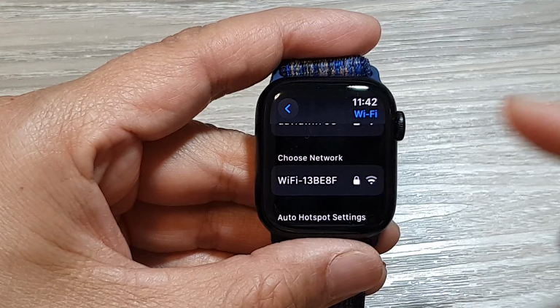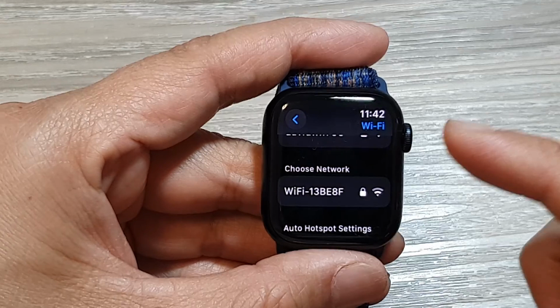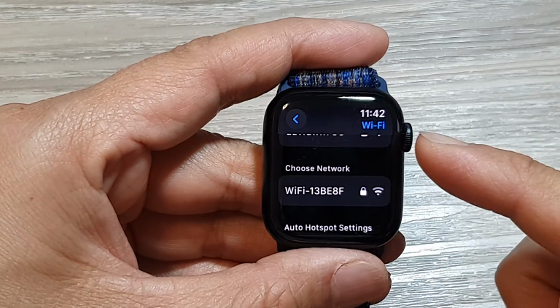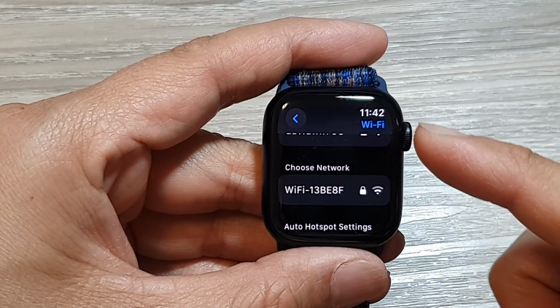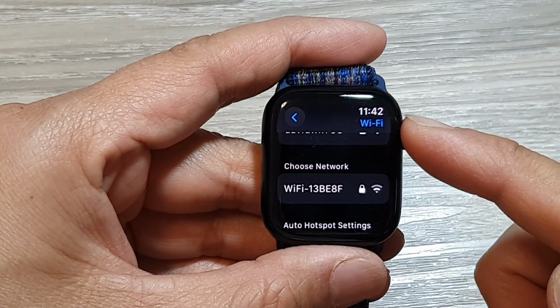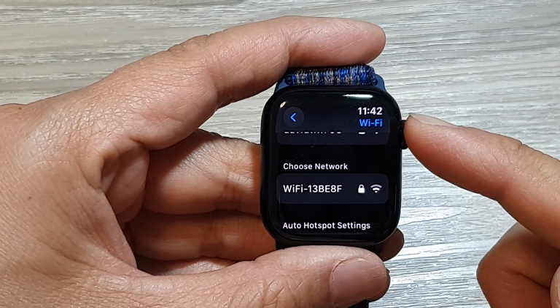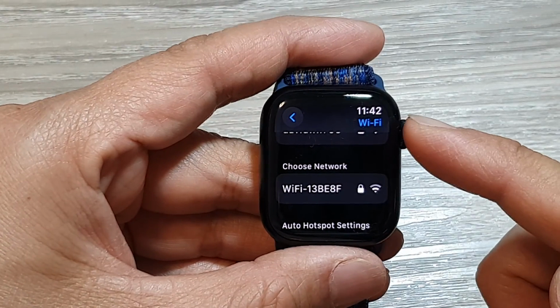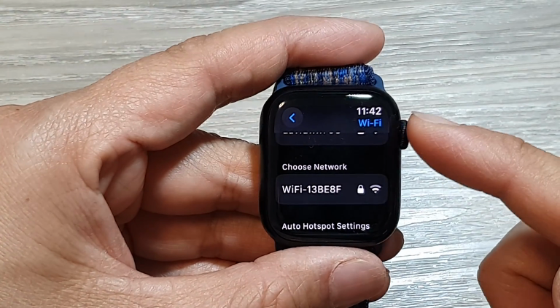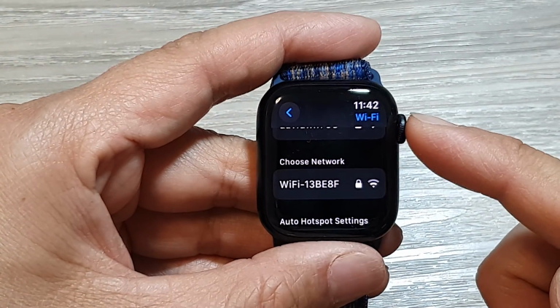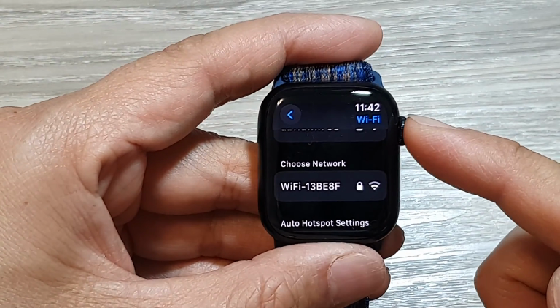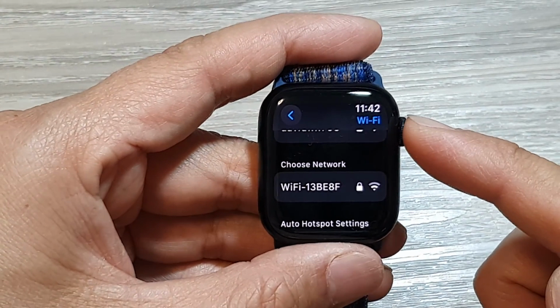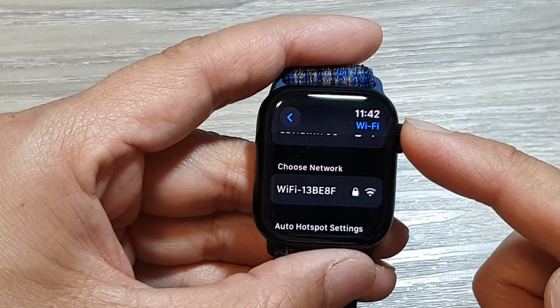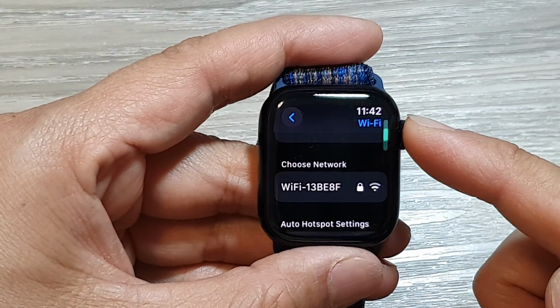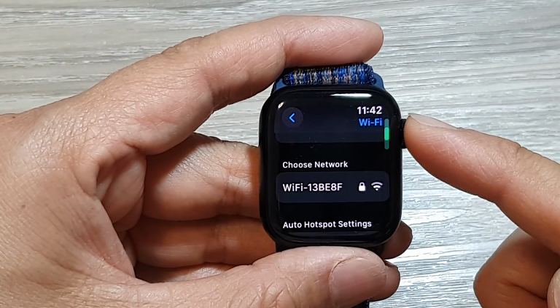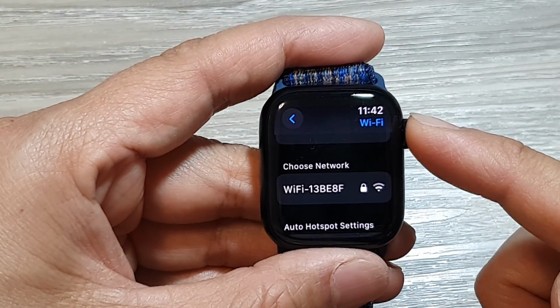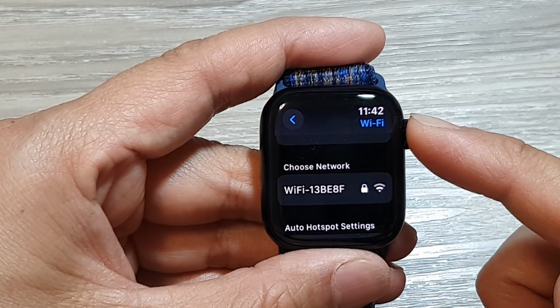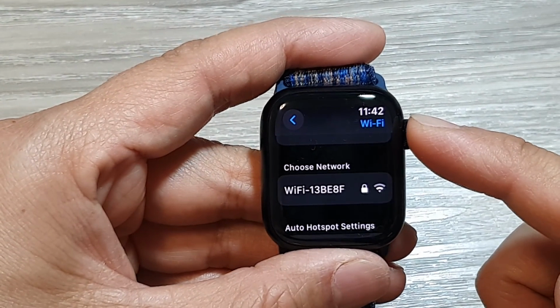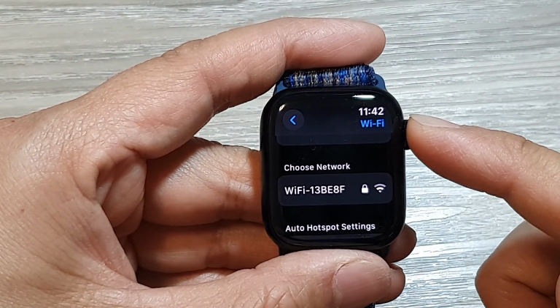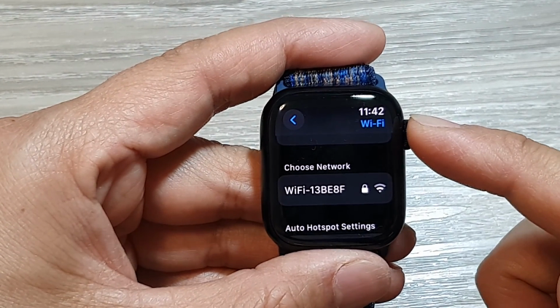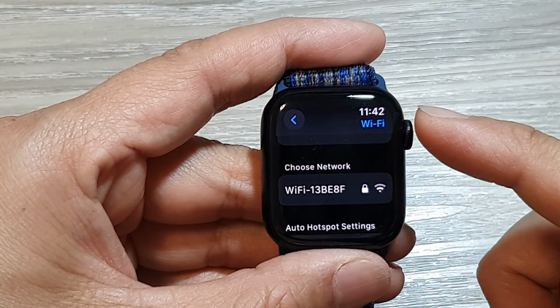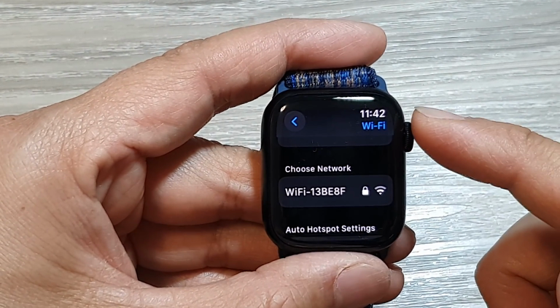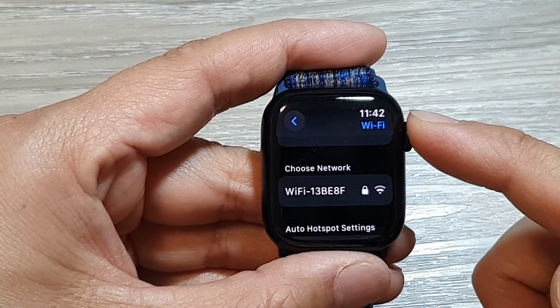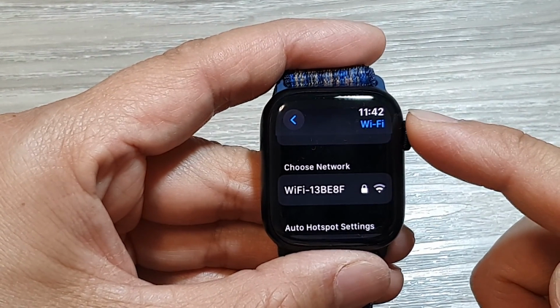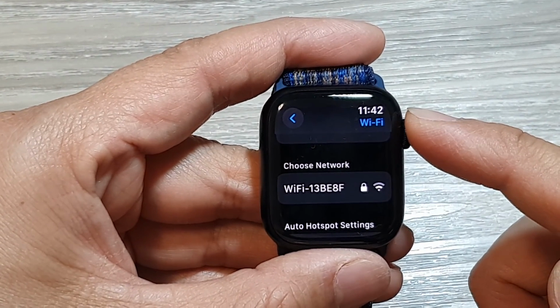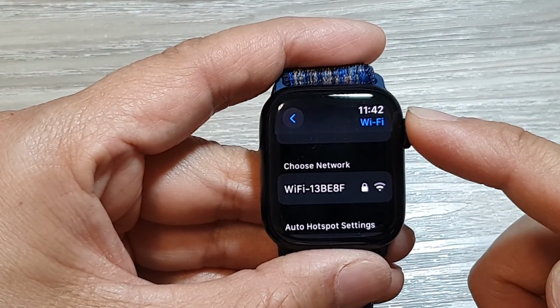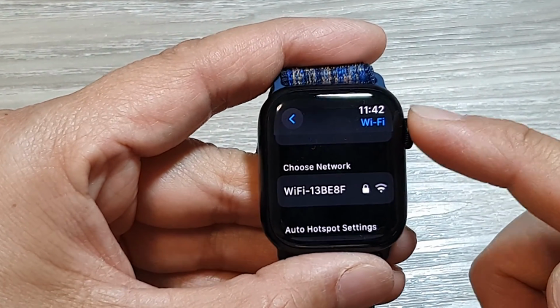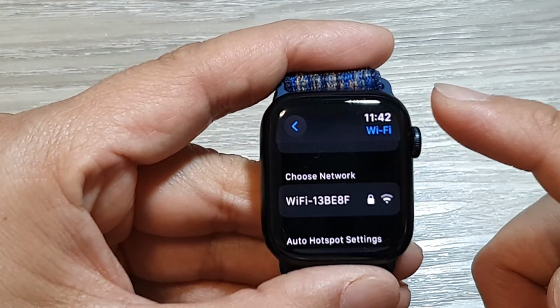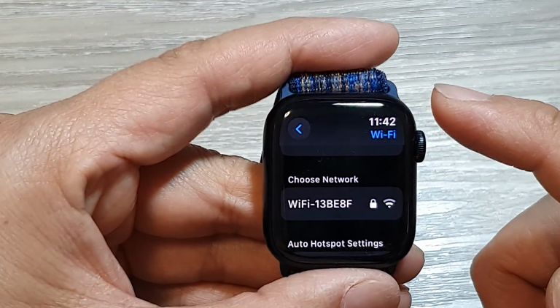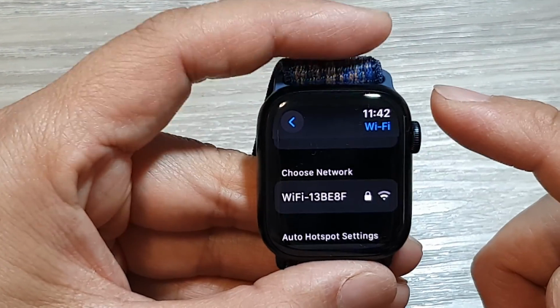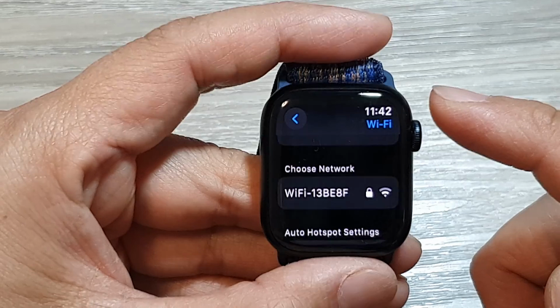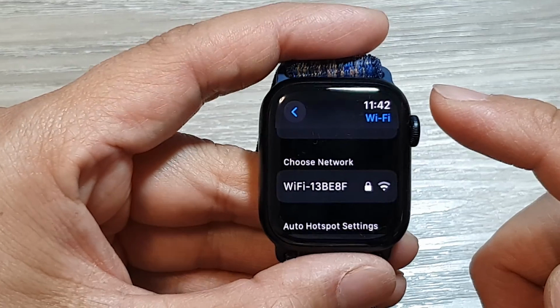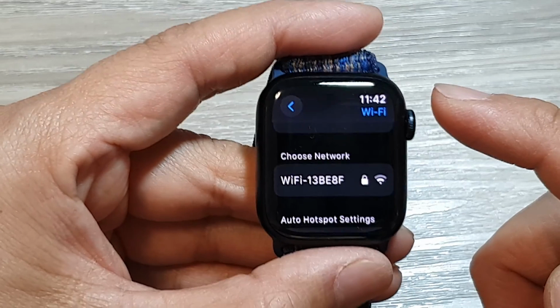How to join or connect to a Wi-Fi network on the Apple Watch 9.